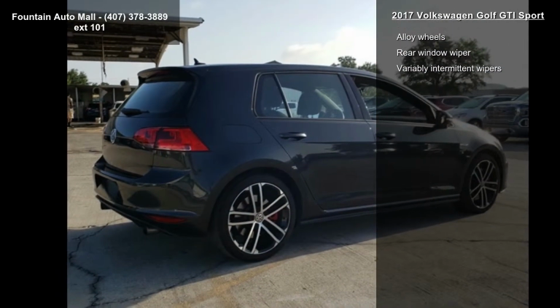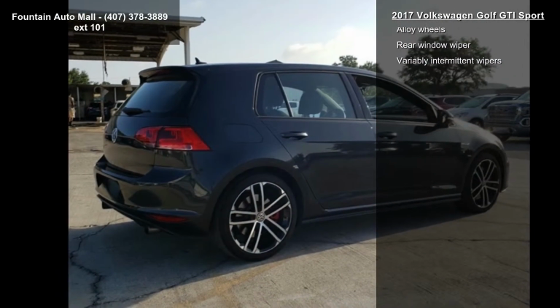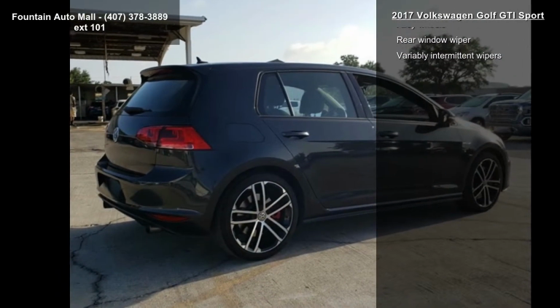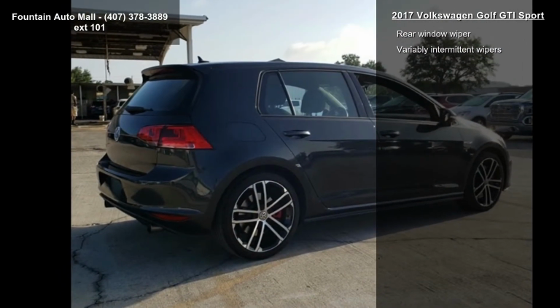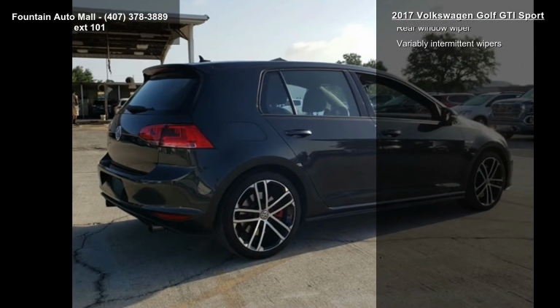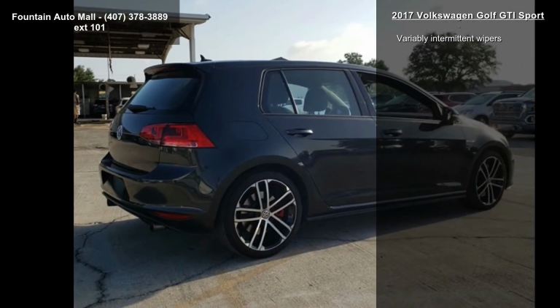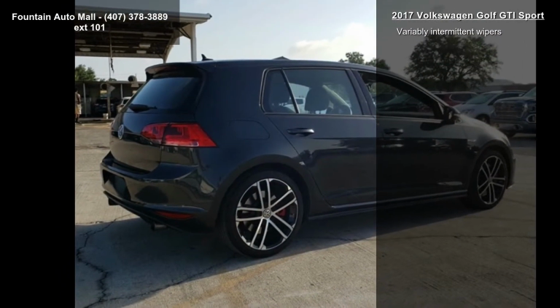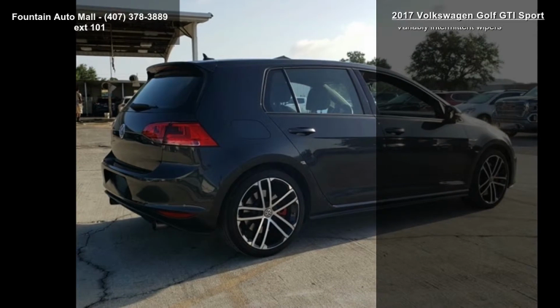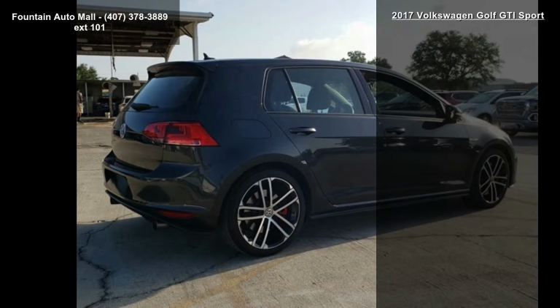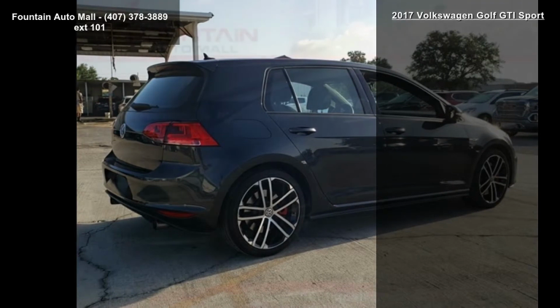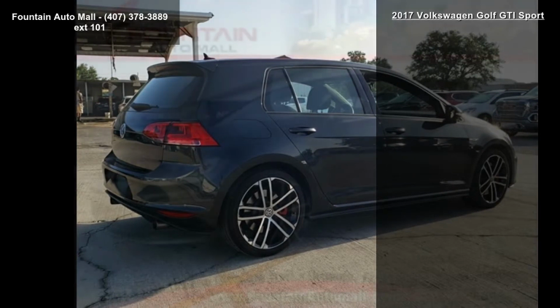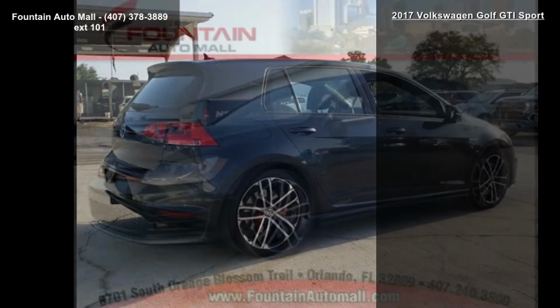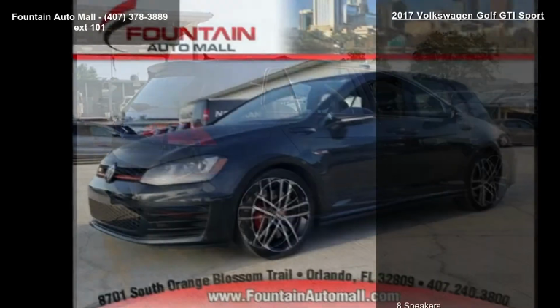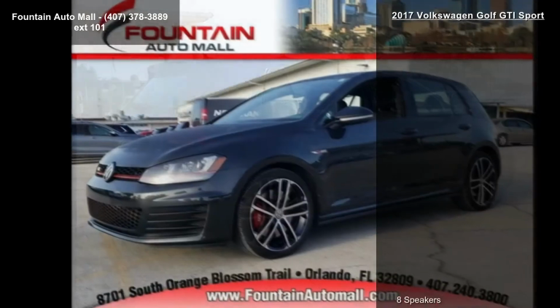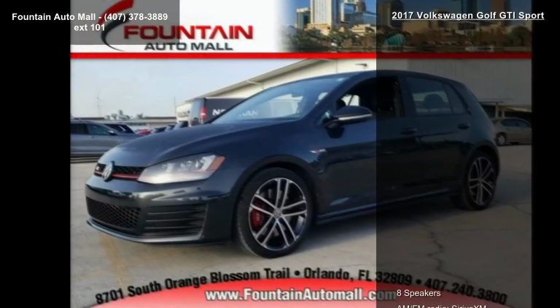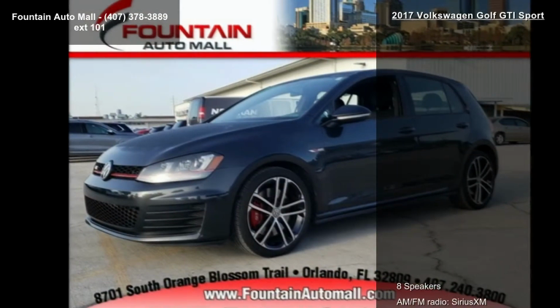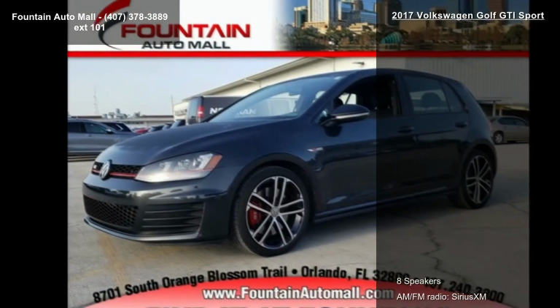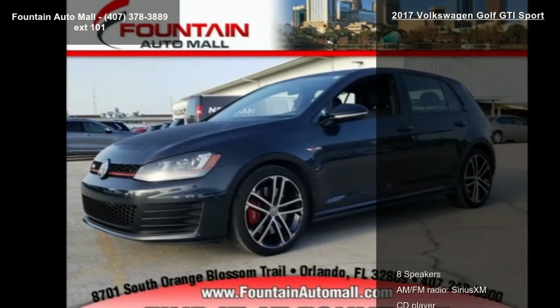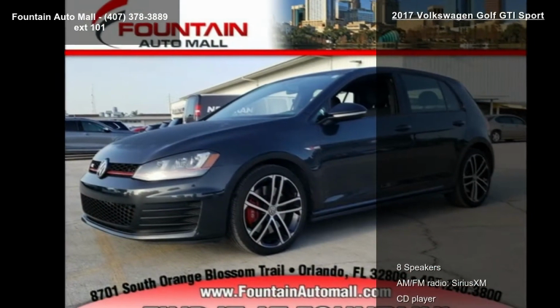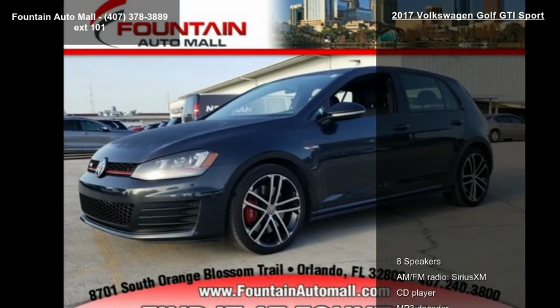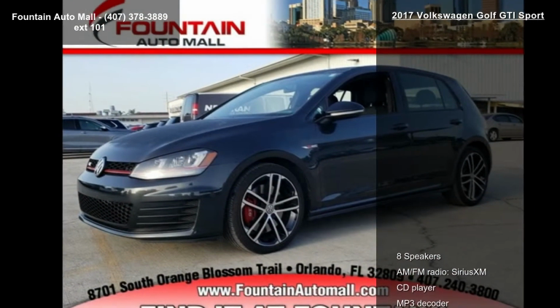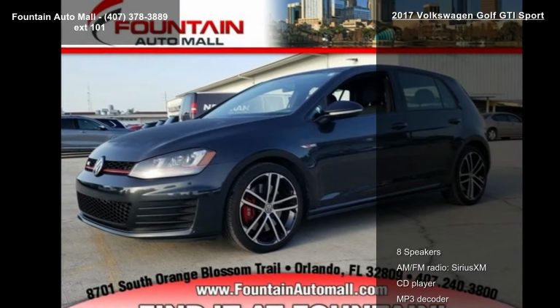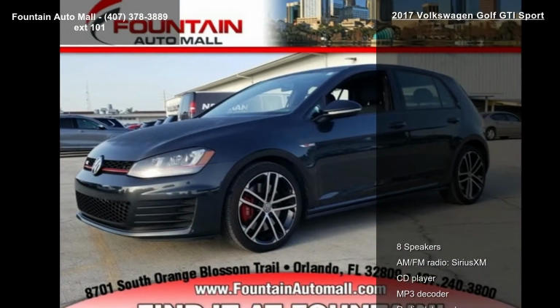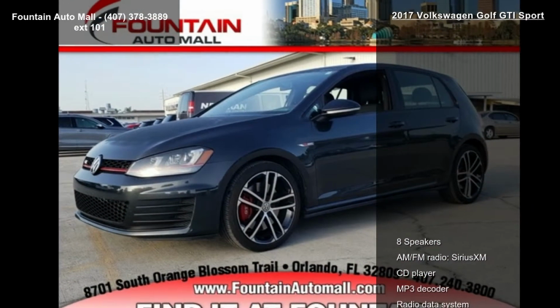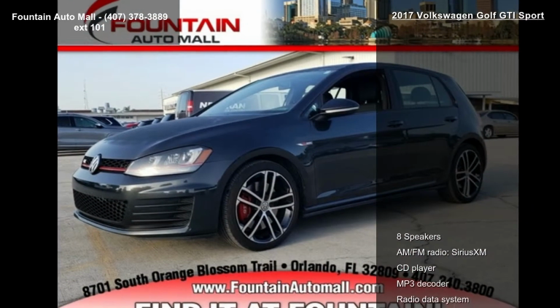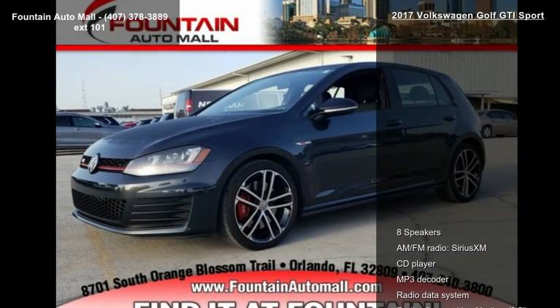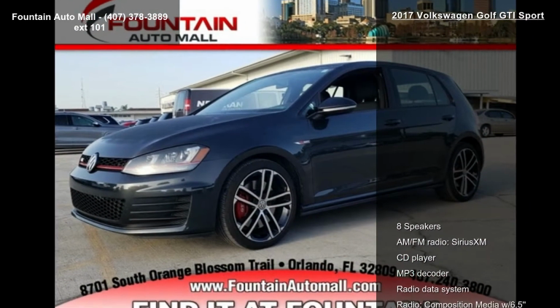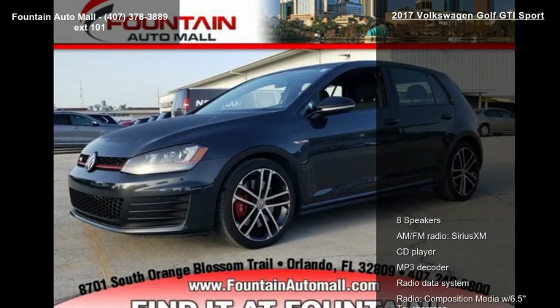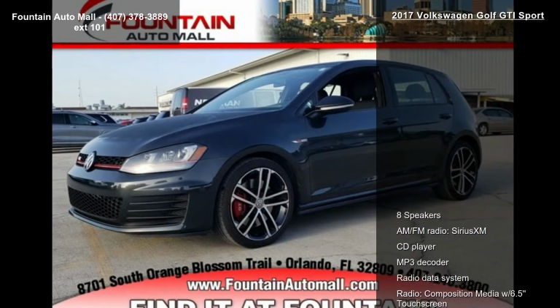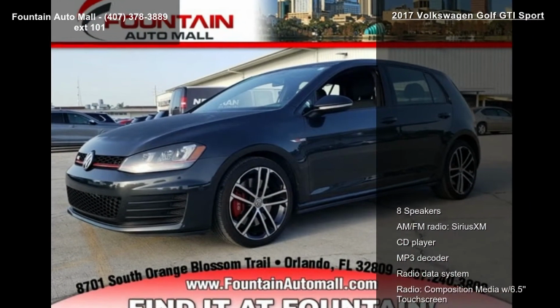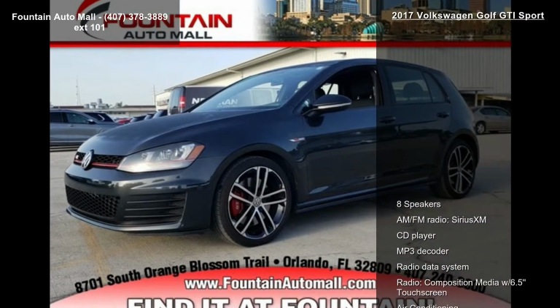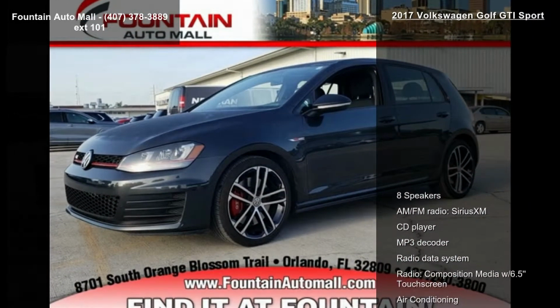Let us put you in the driver's seat today. Call or click to contact your dealership.